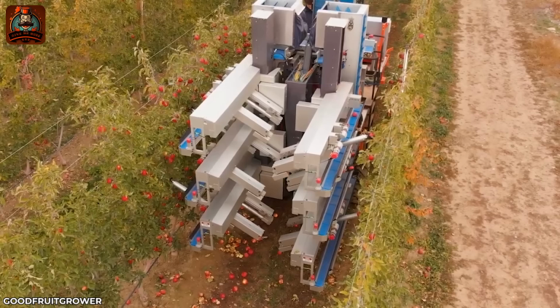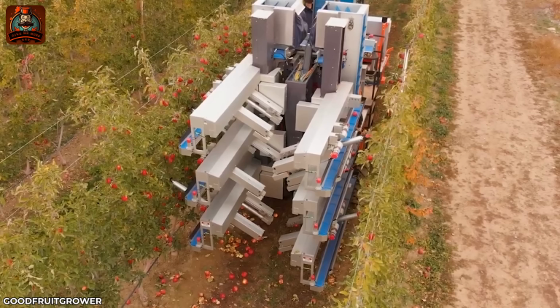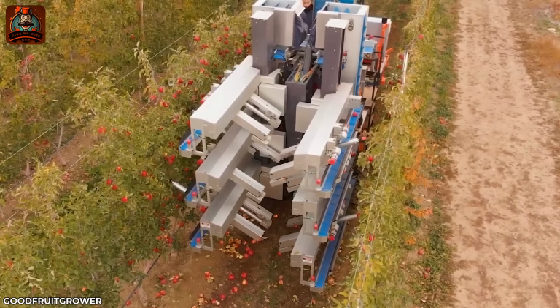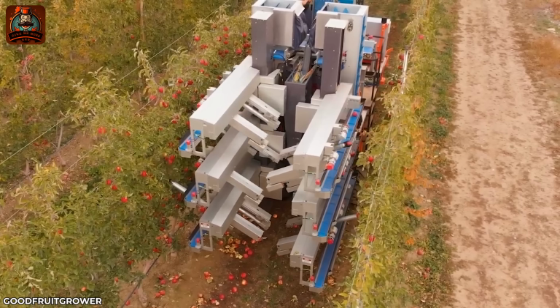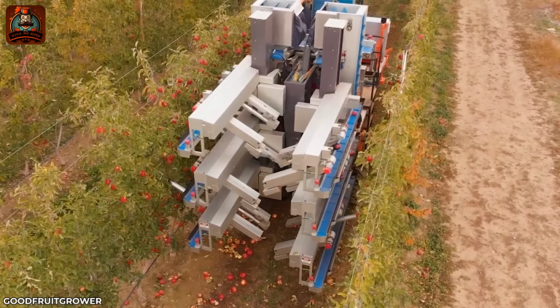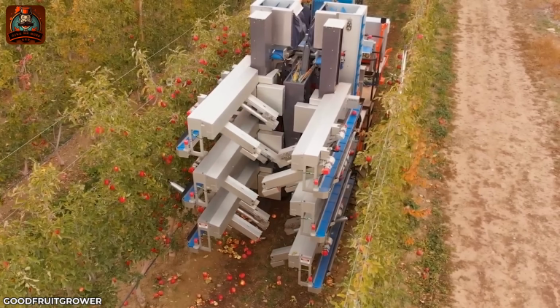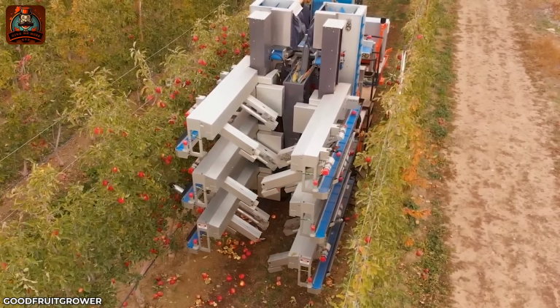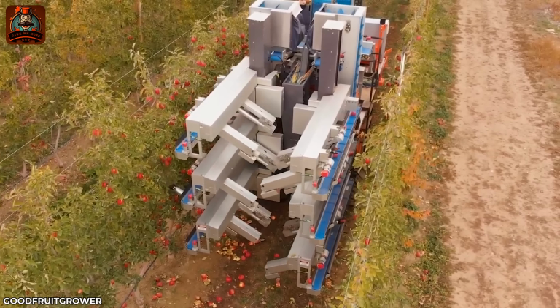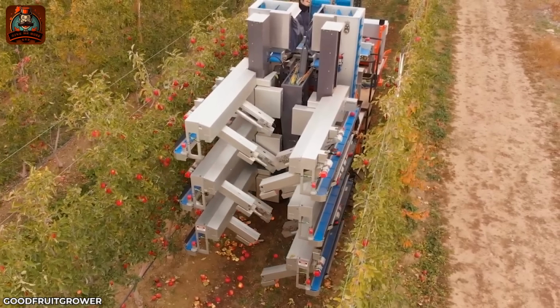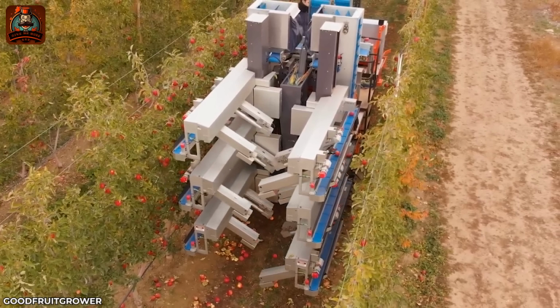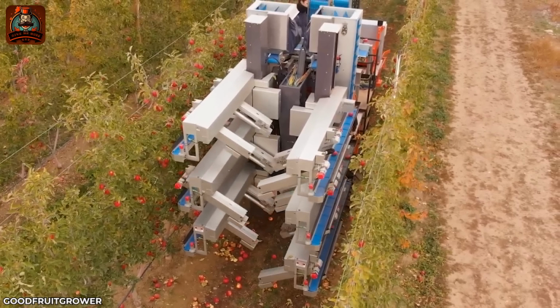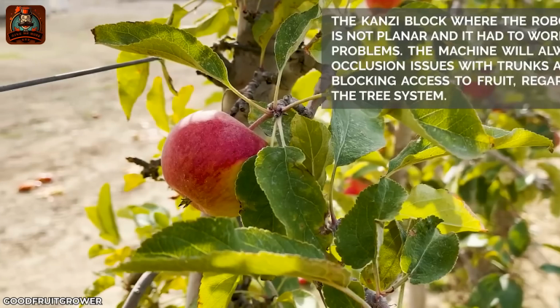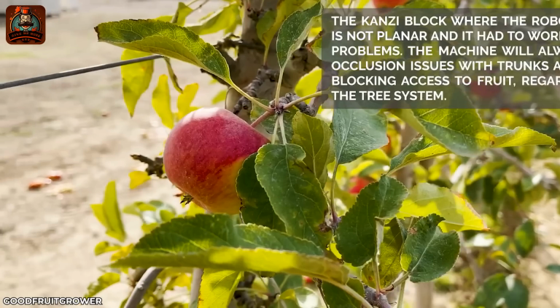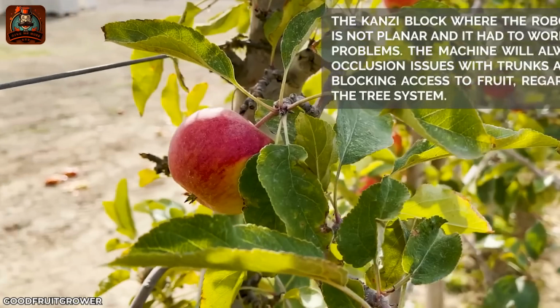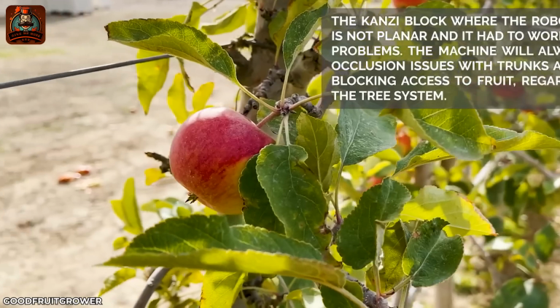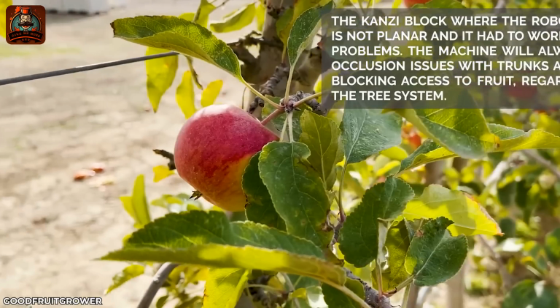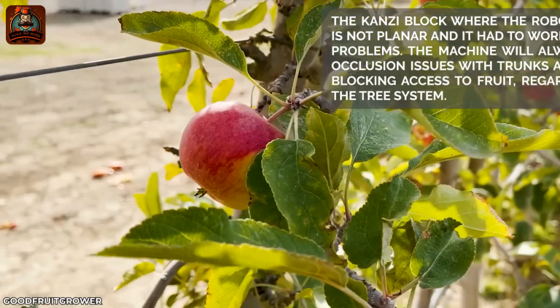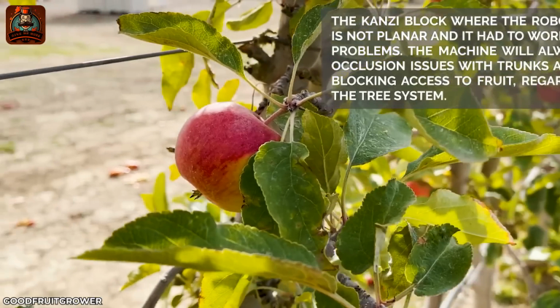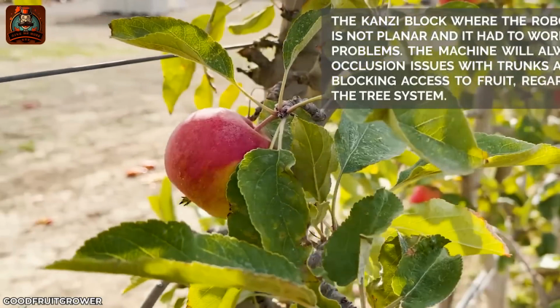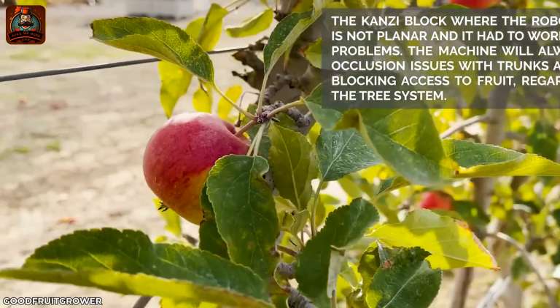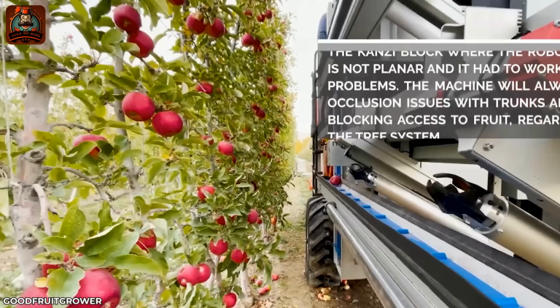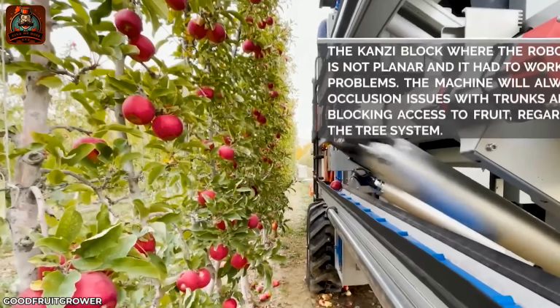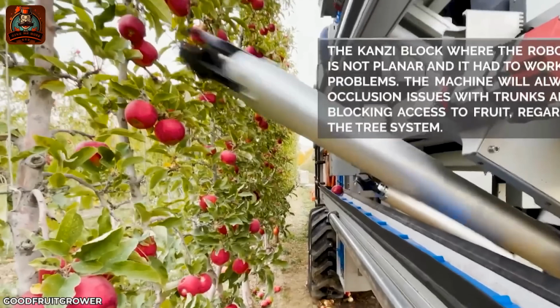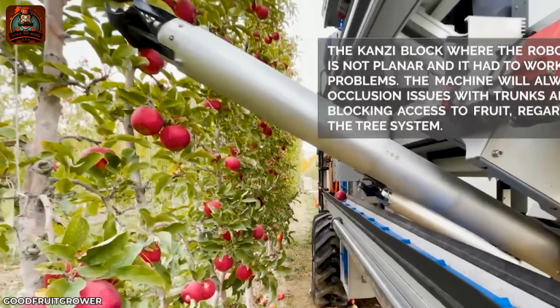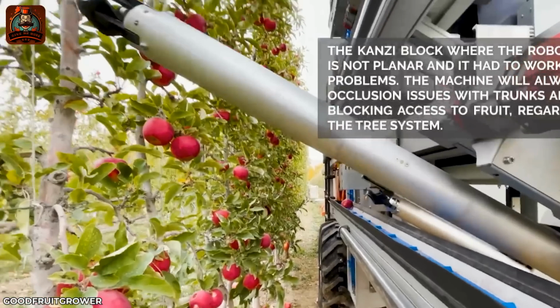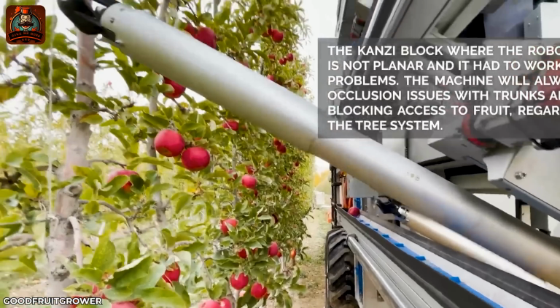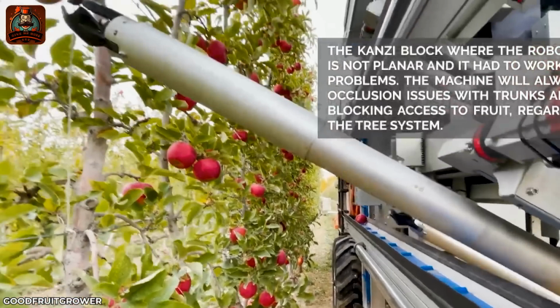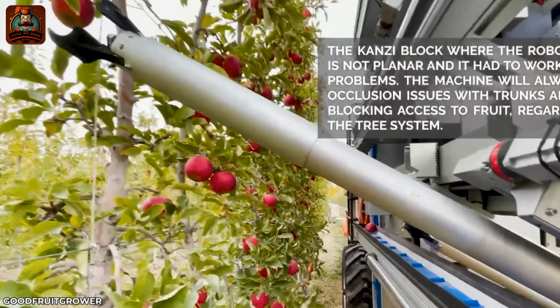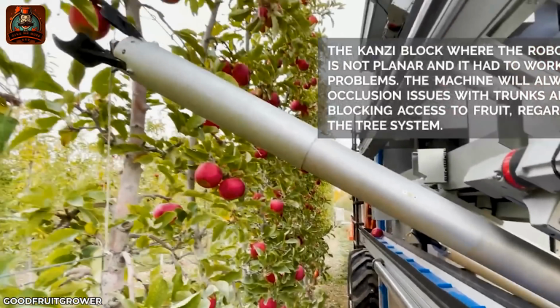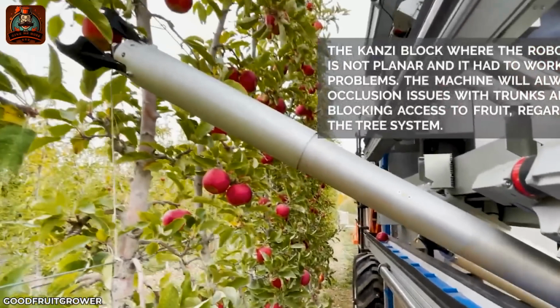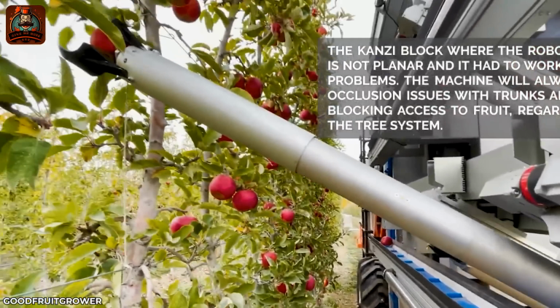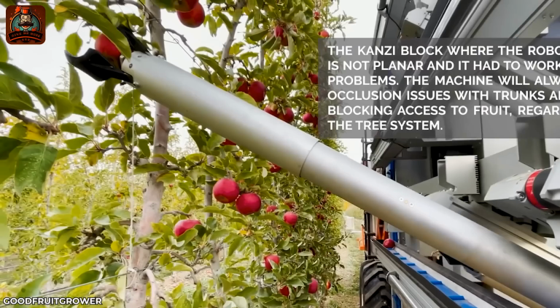The Robot System completes the task of evaluating fruit quality and ripeness.